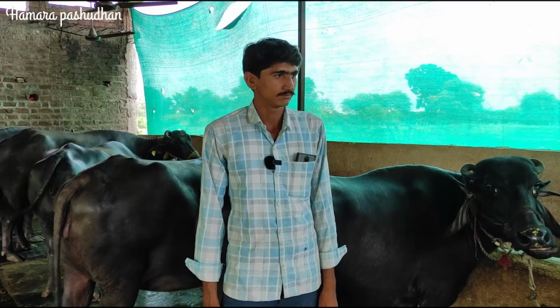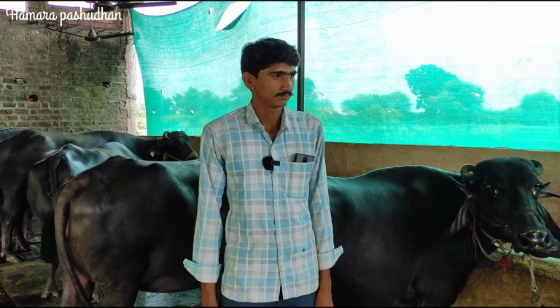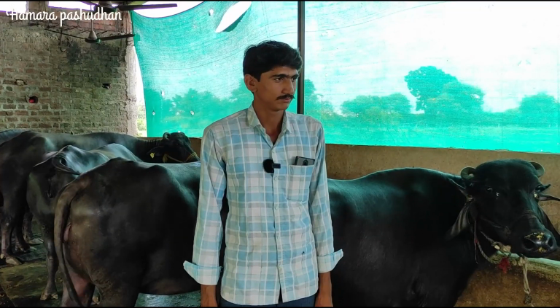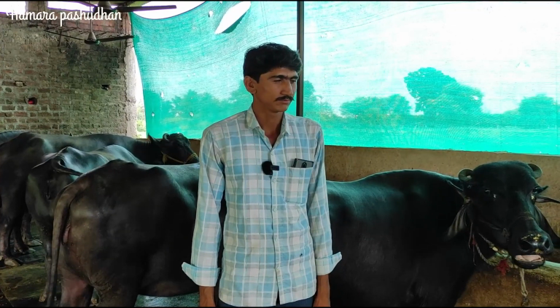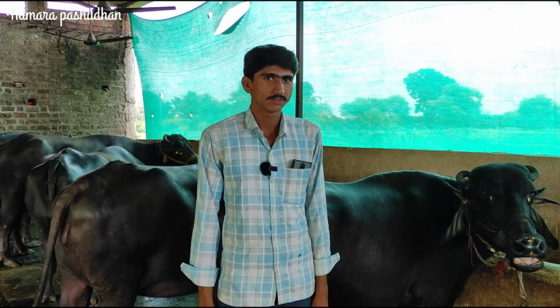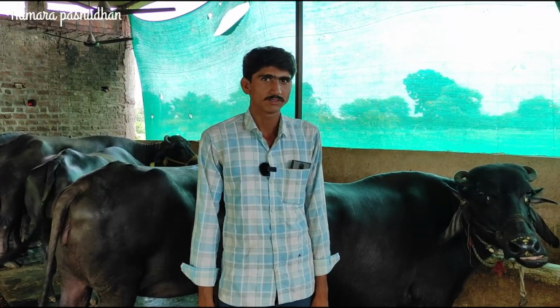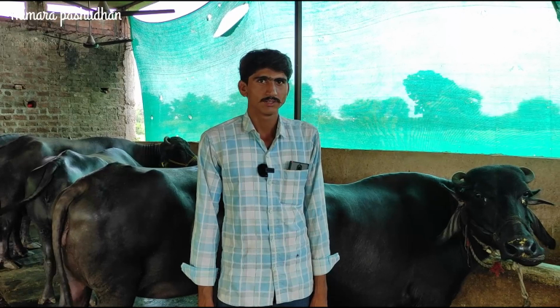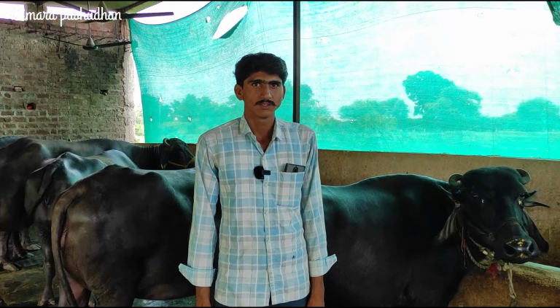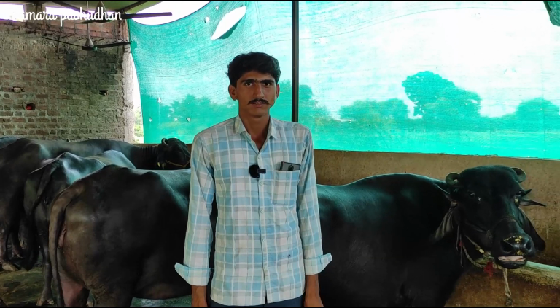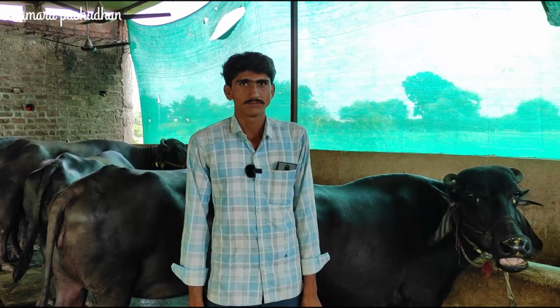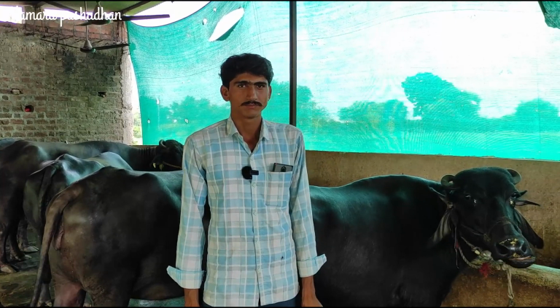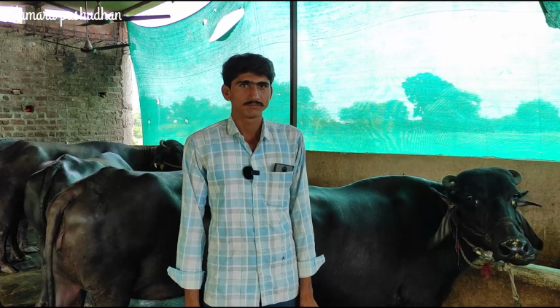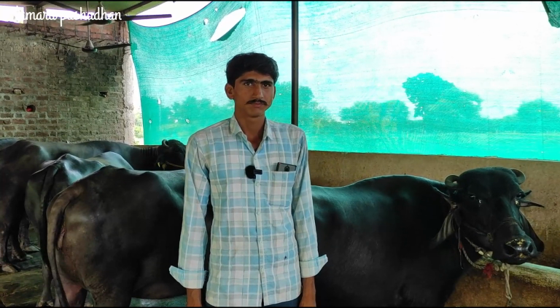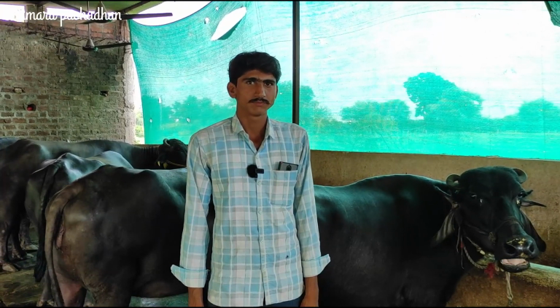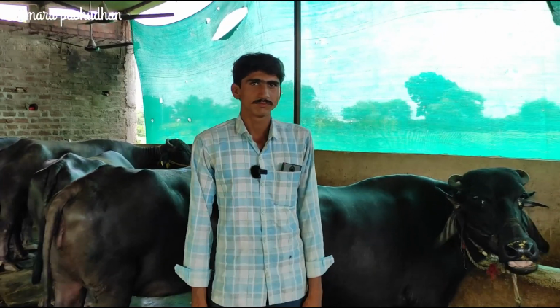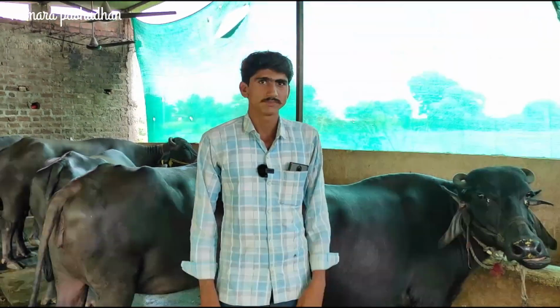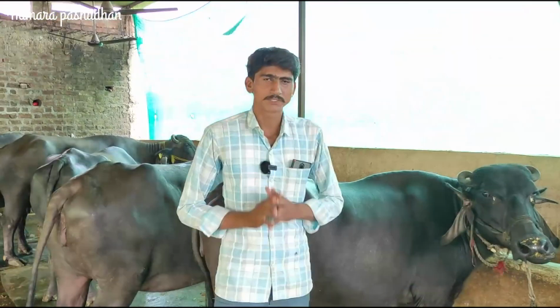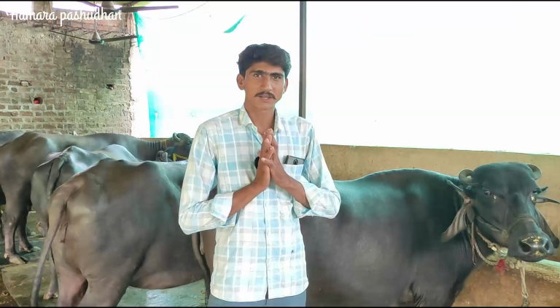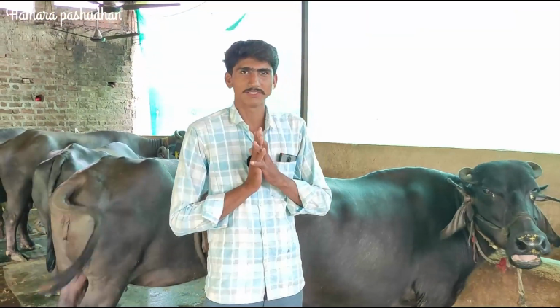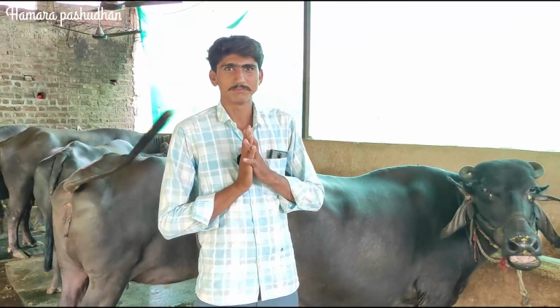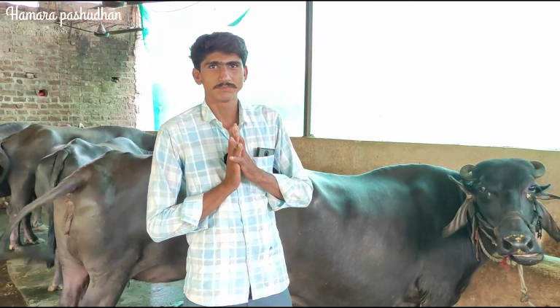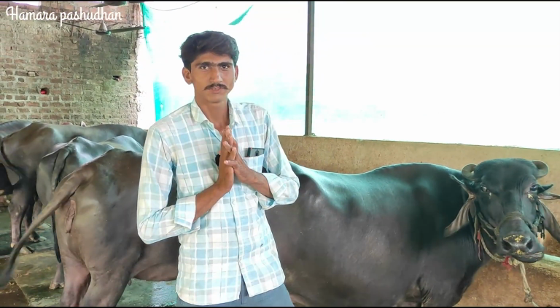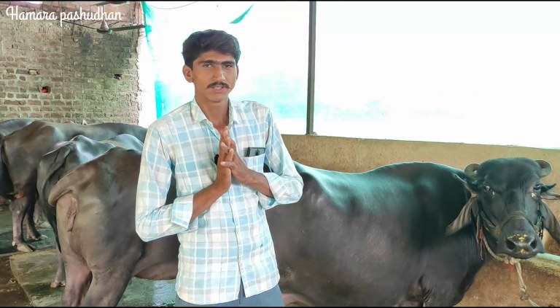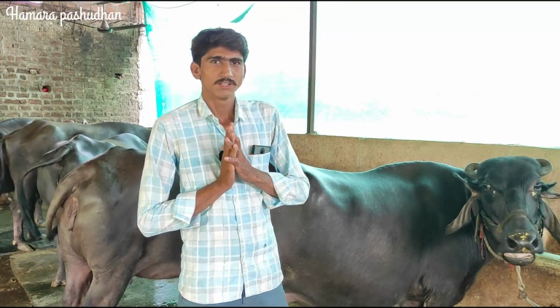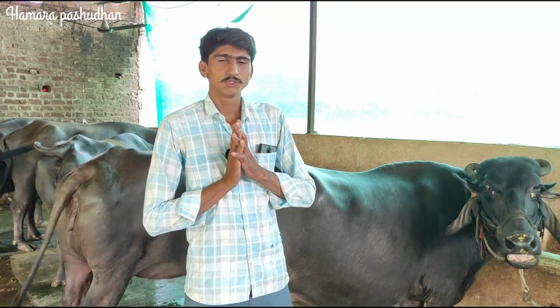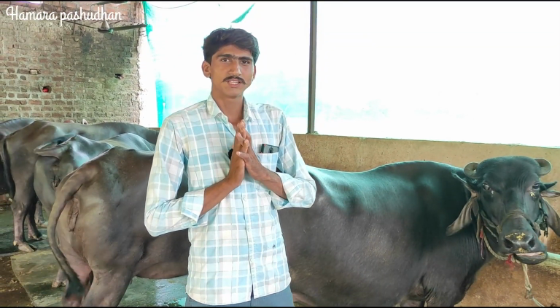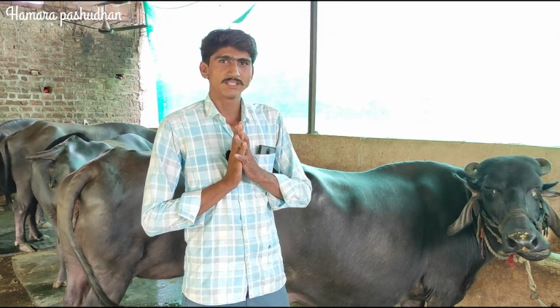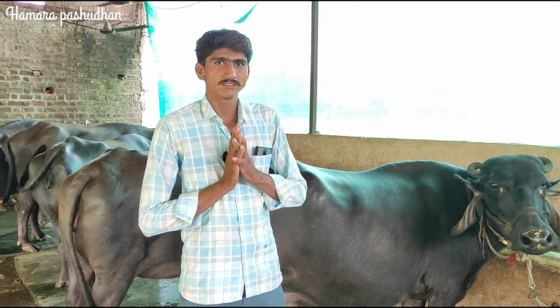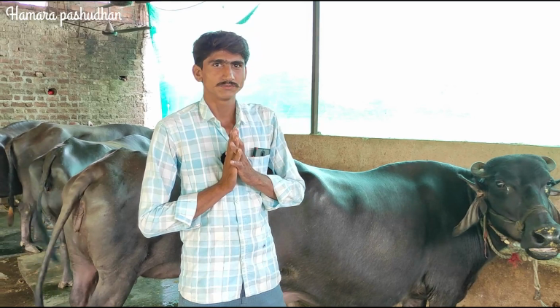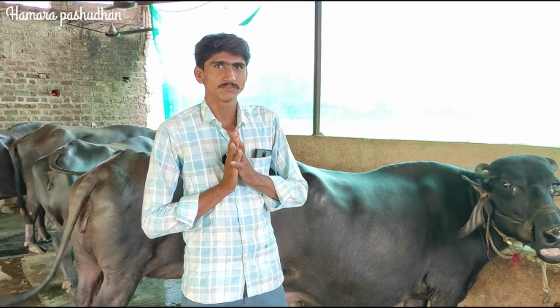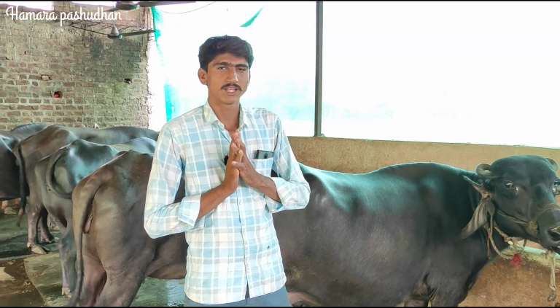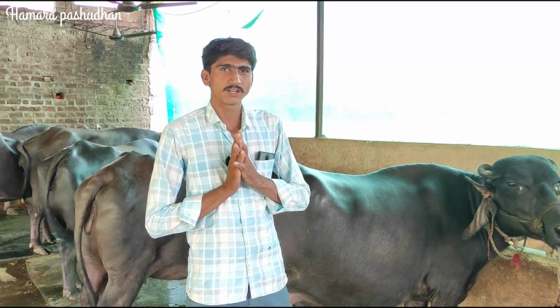Hello. Tell me your name first. I am Sujan Dangi. I am from Harigarh.